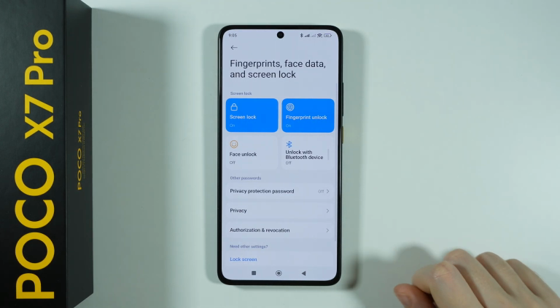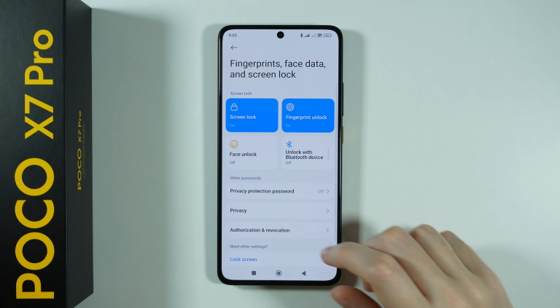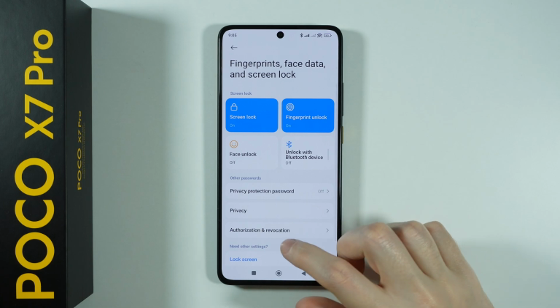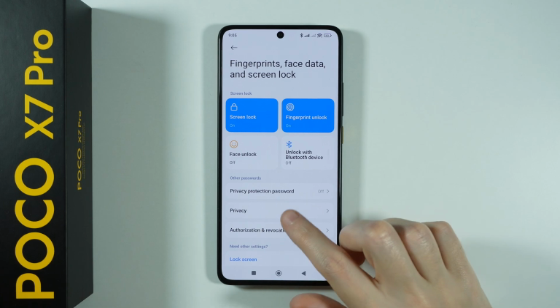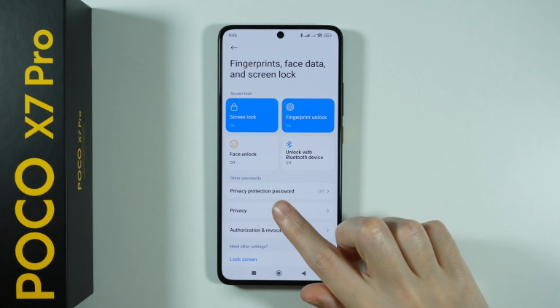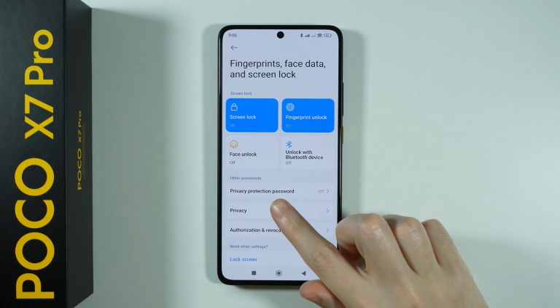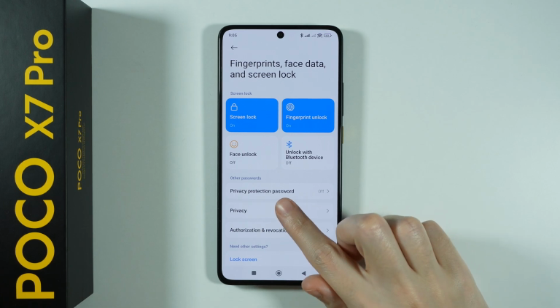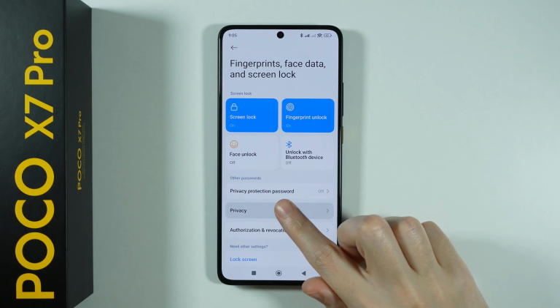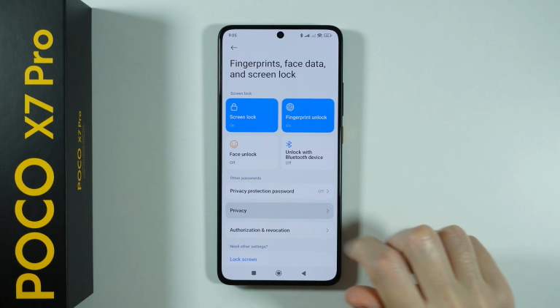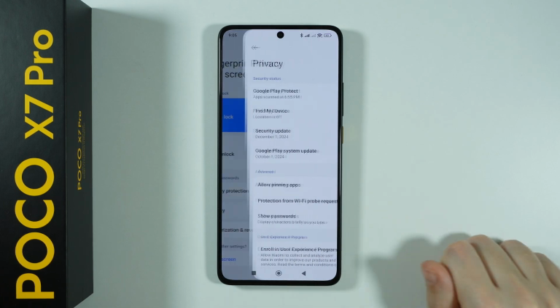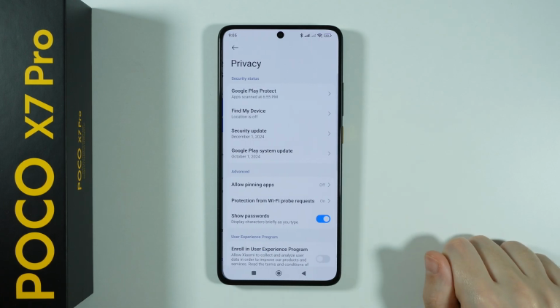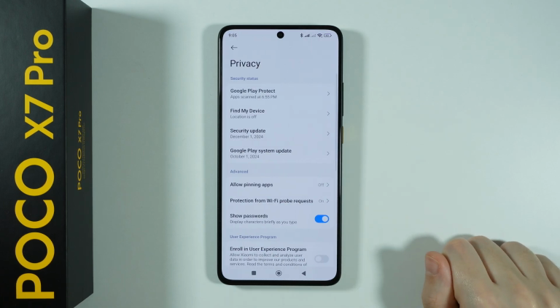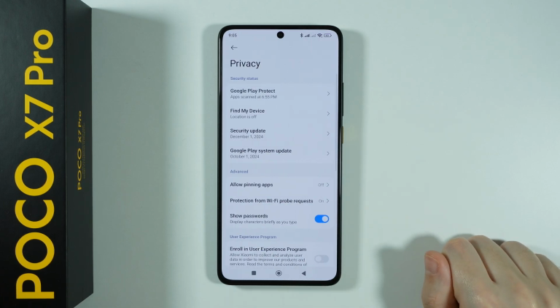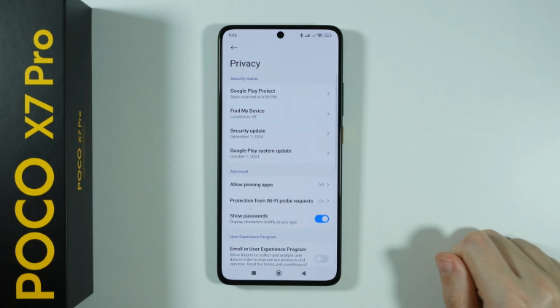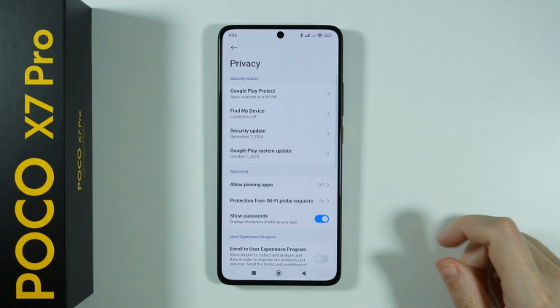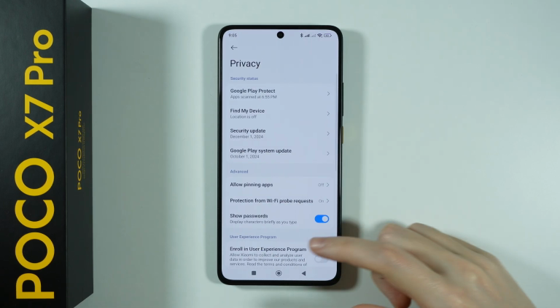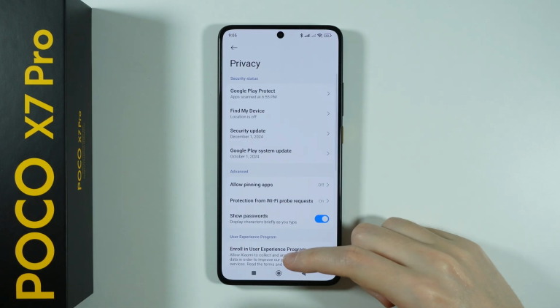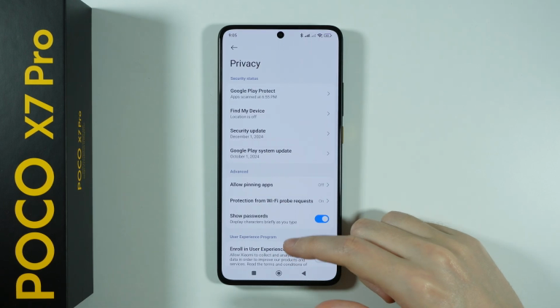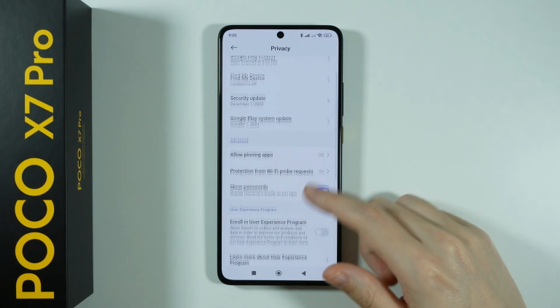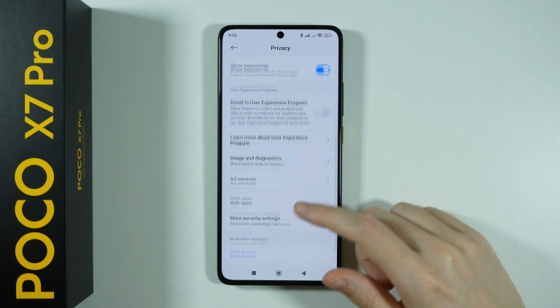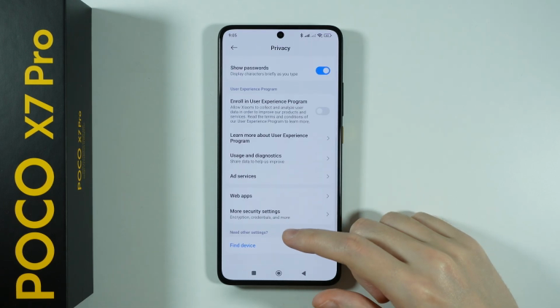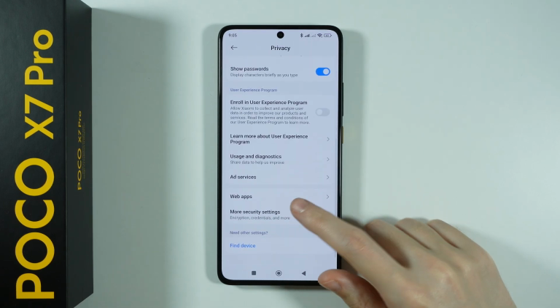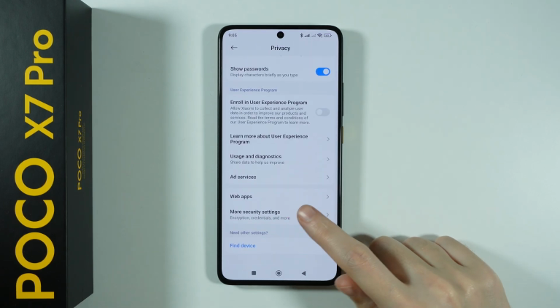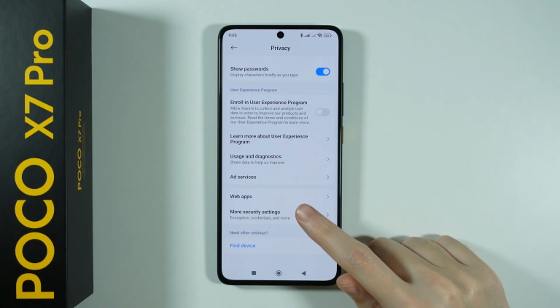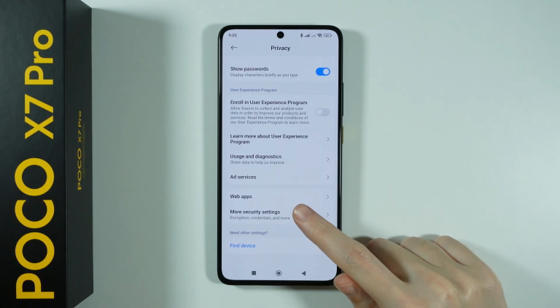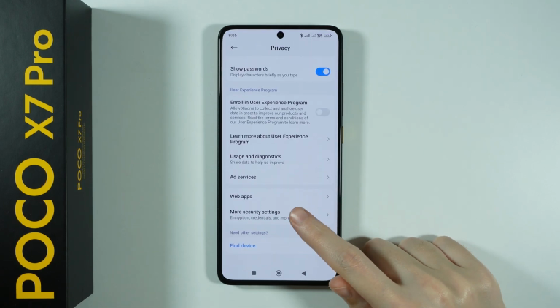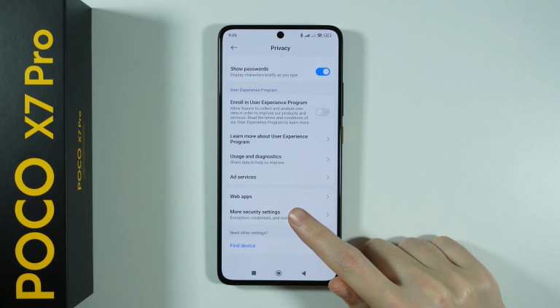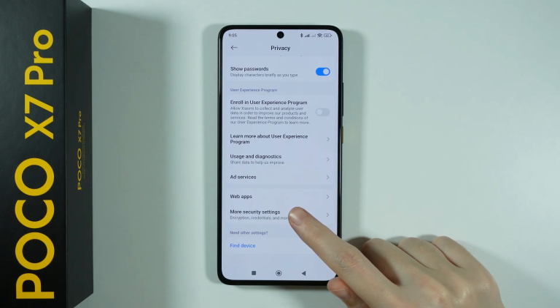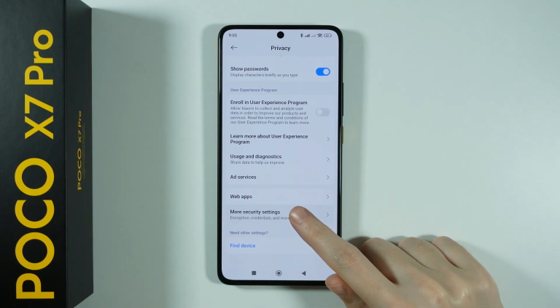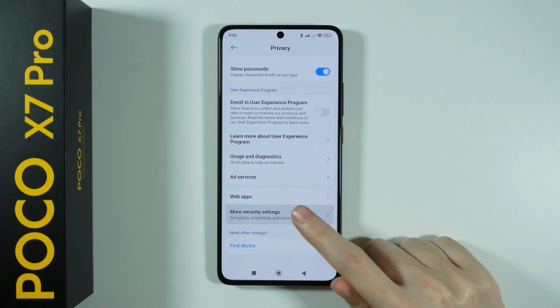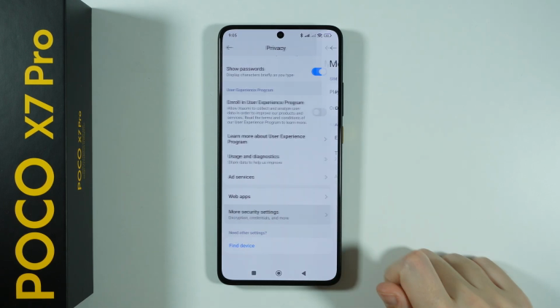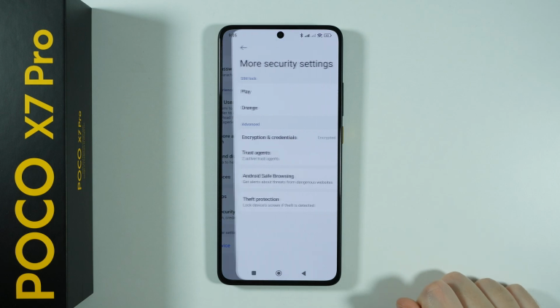Over here, choose Privacy. Now scroll all the way down and go to More Security Settings.